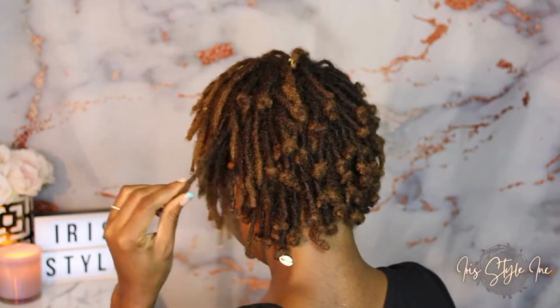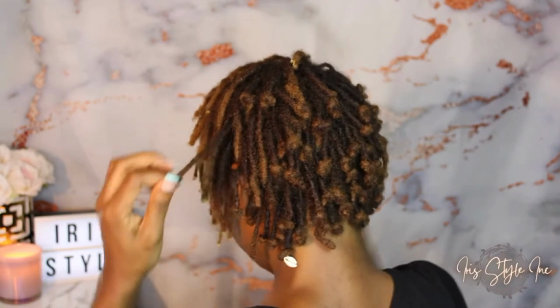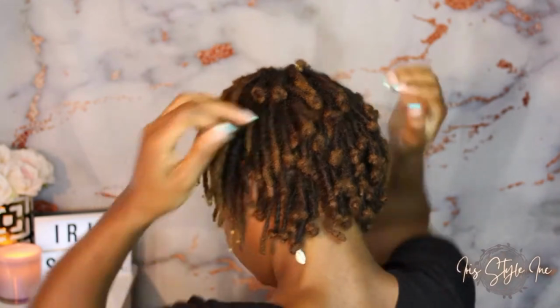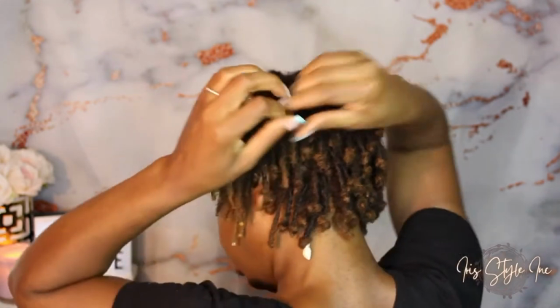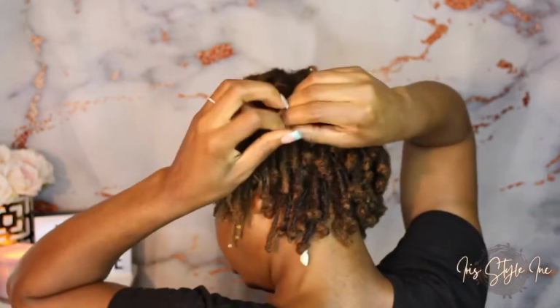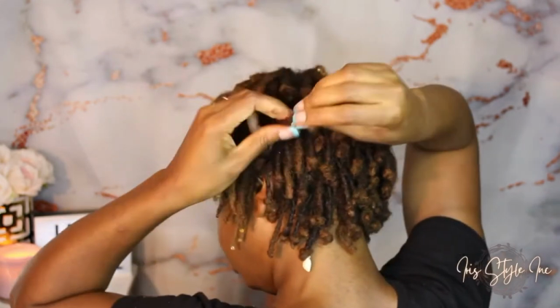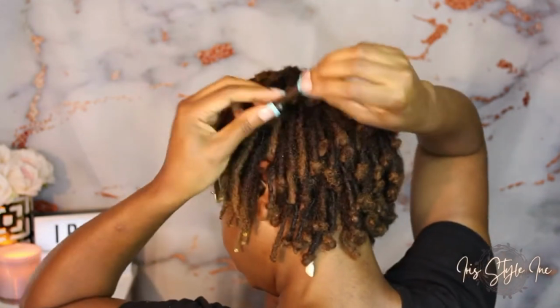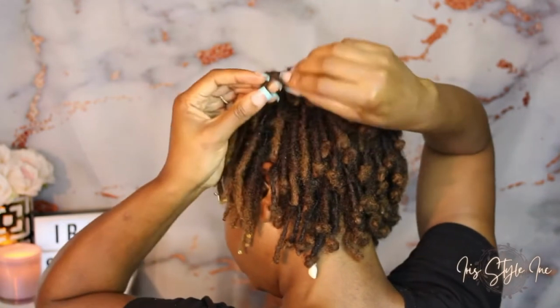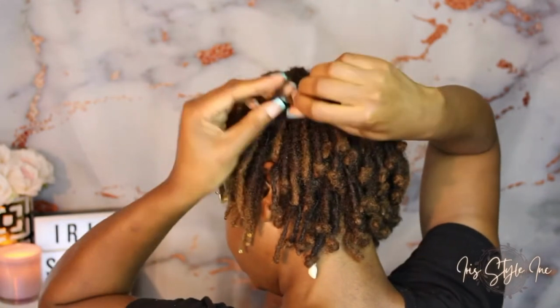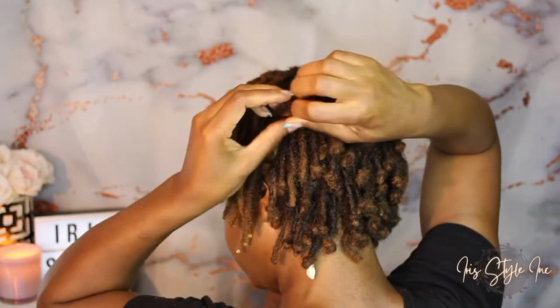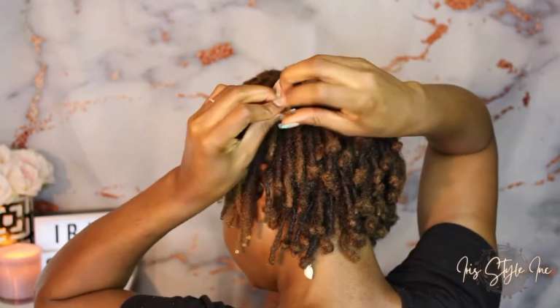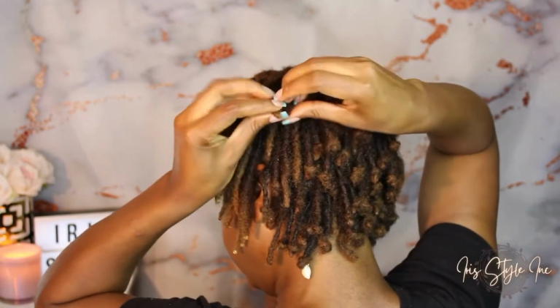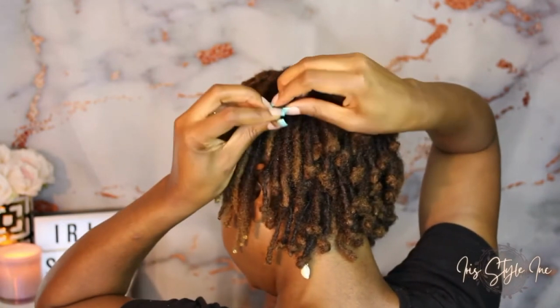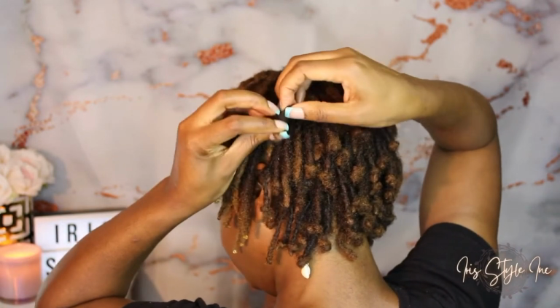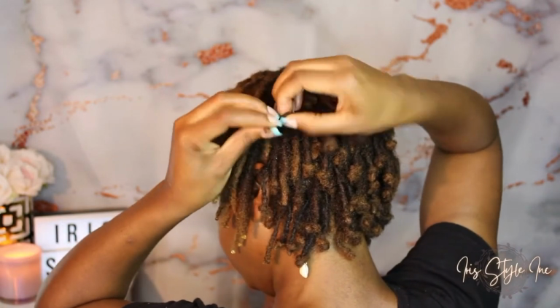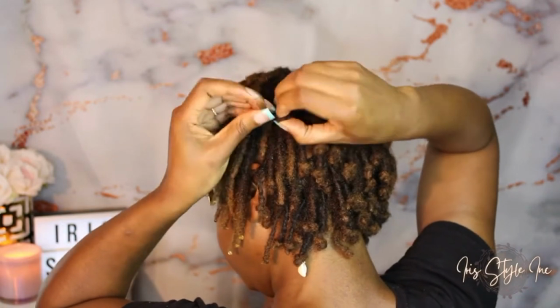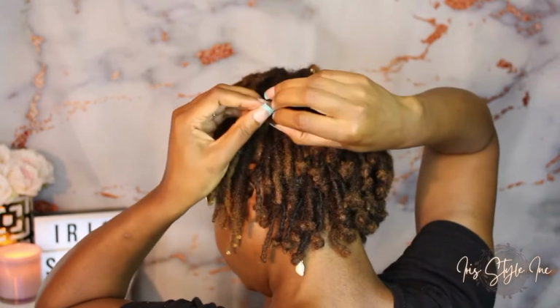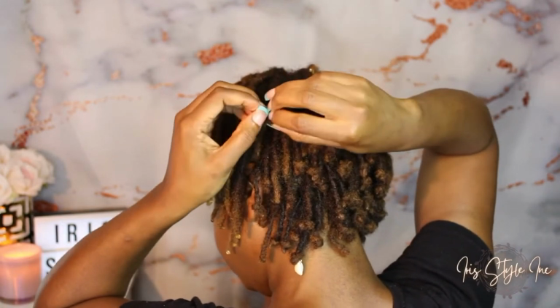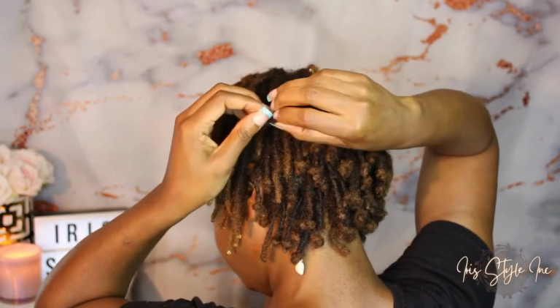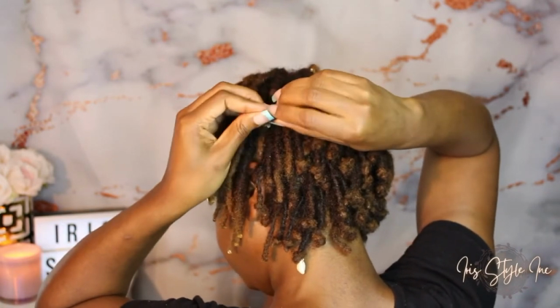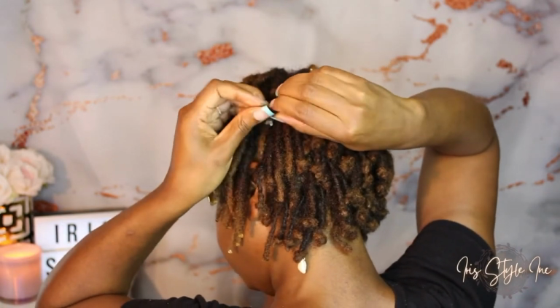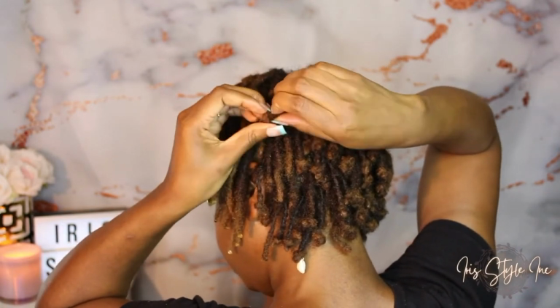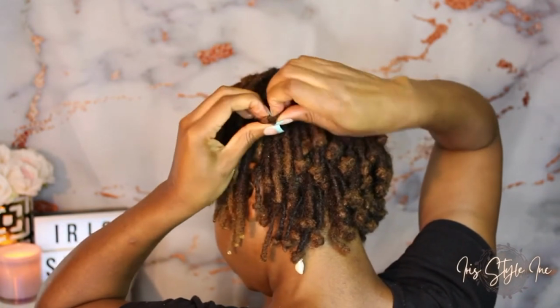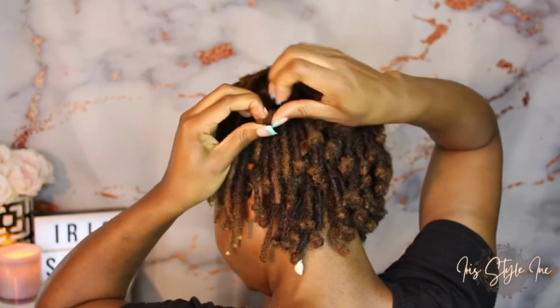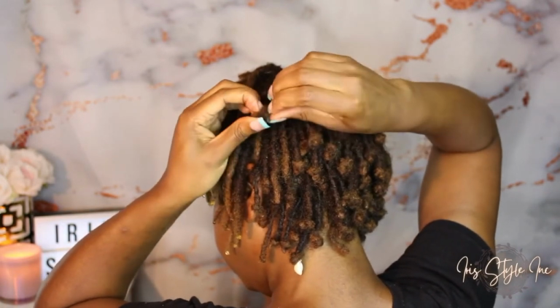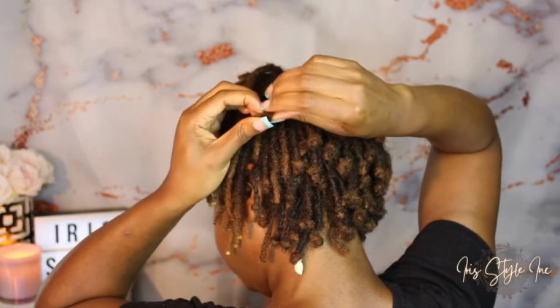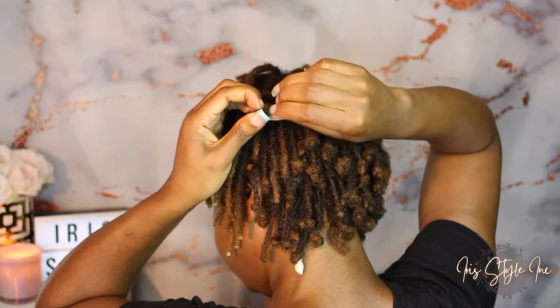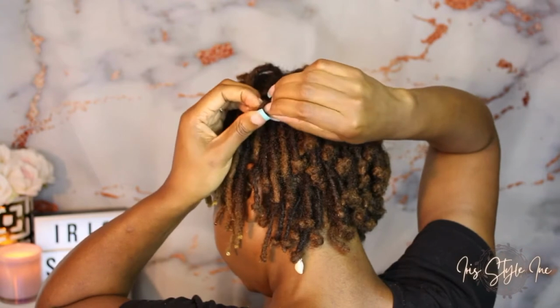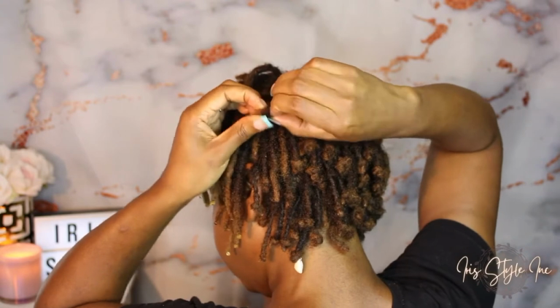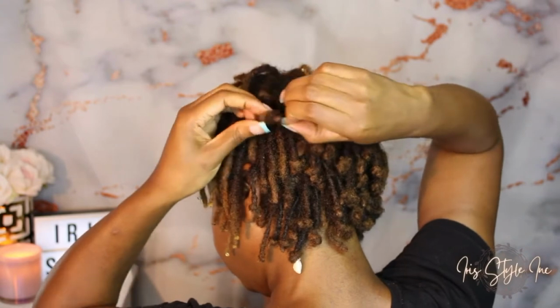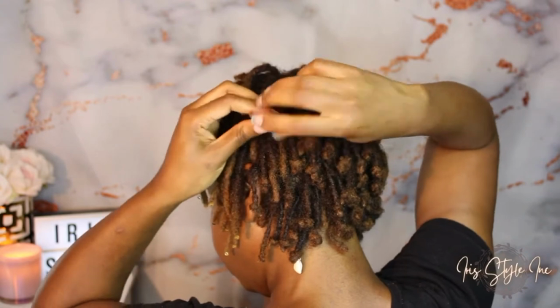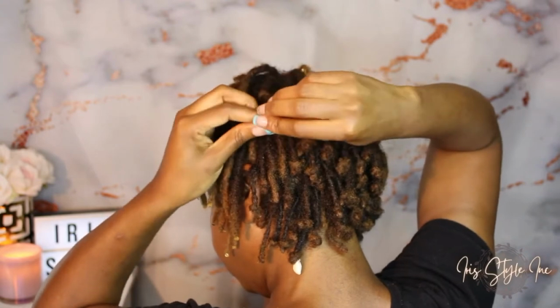So I just twist the lock and loop it, and knot it at the end.